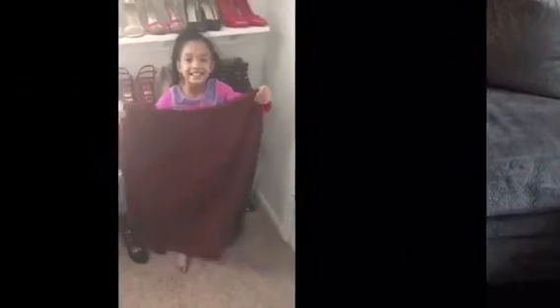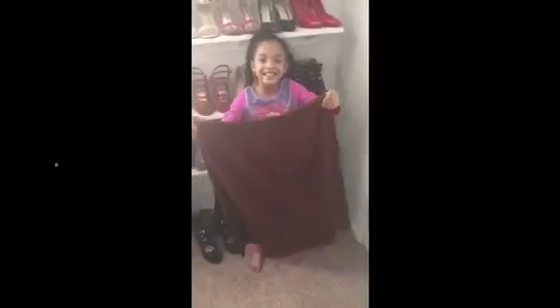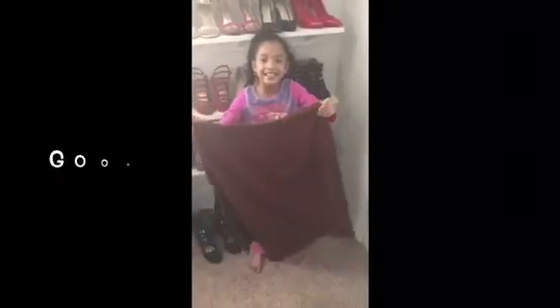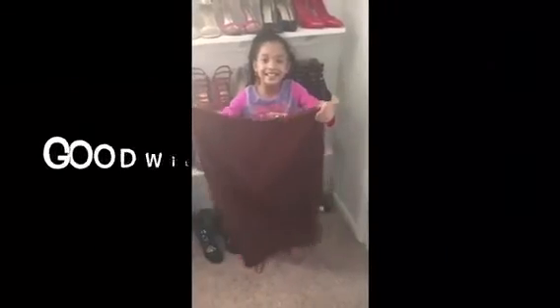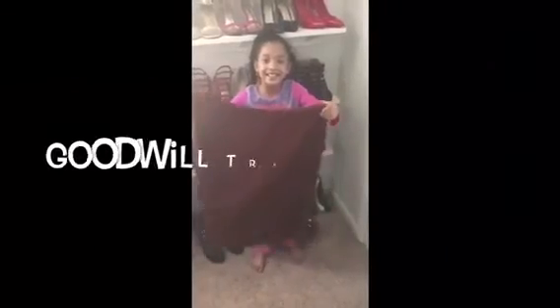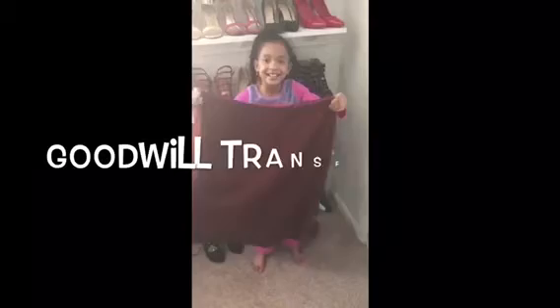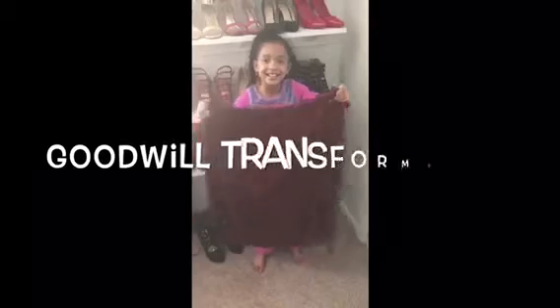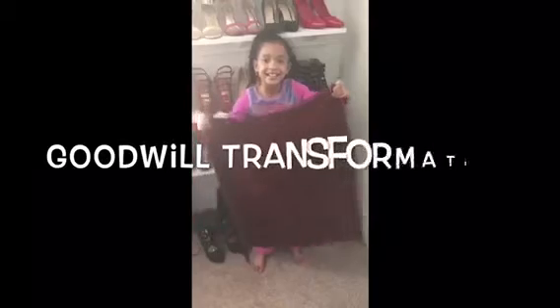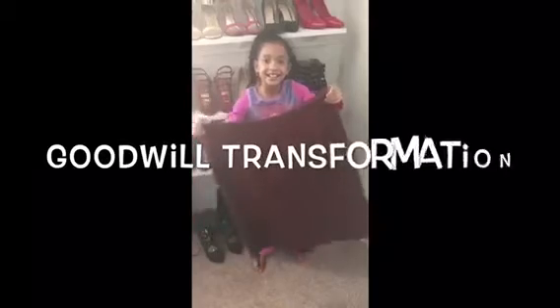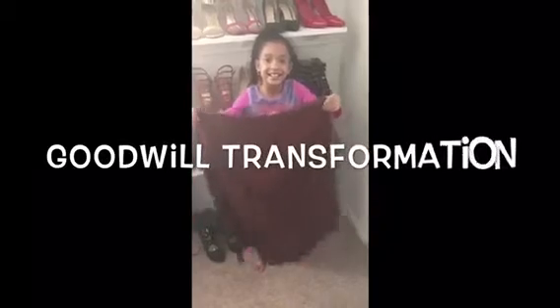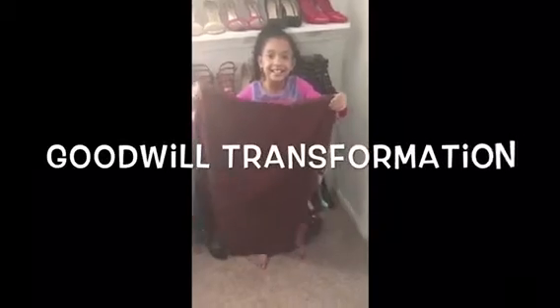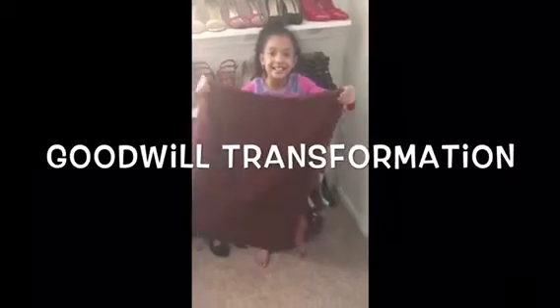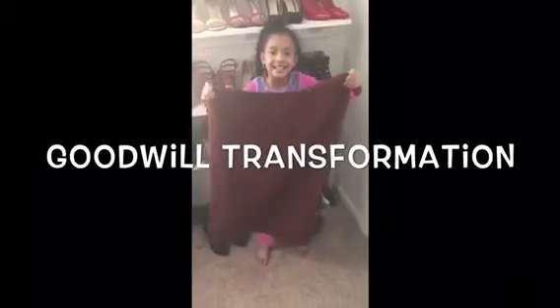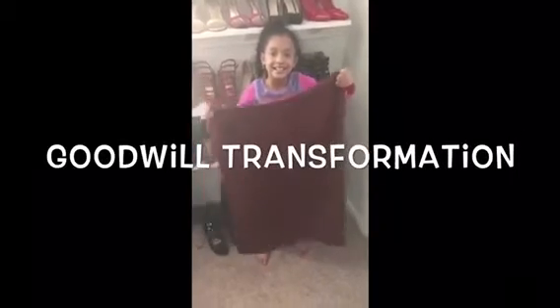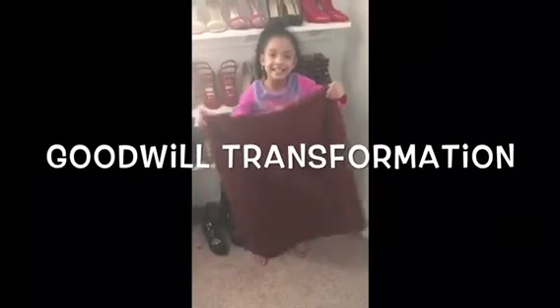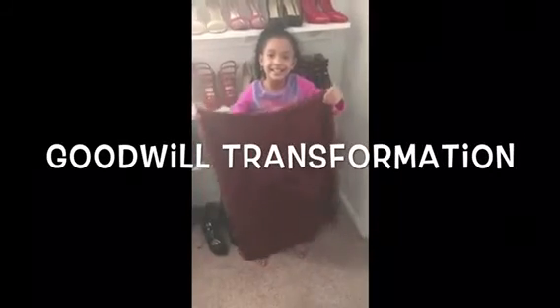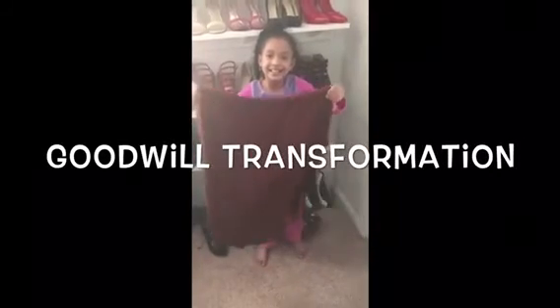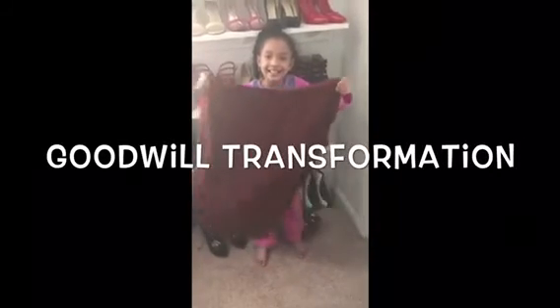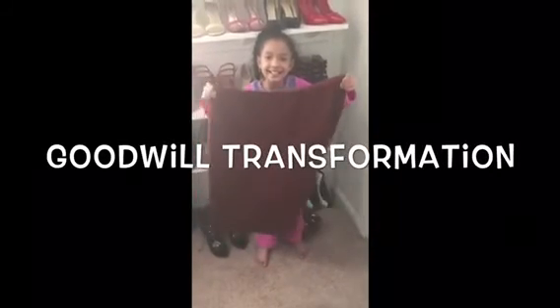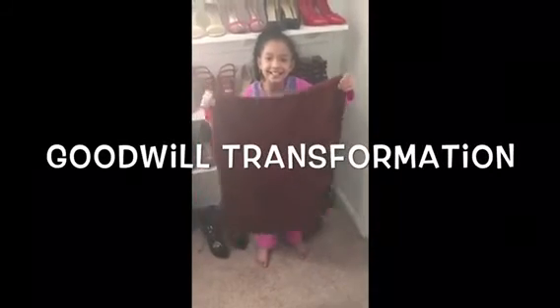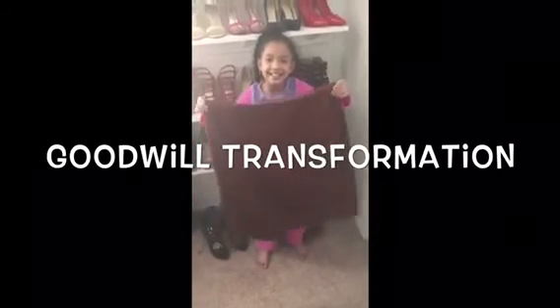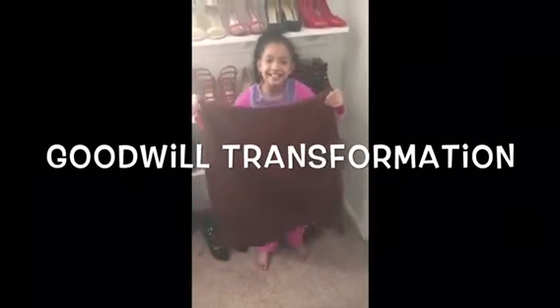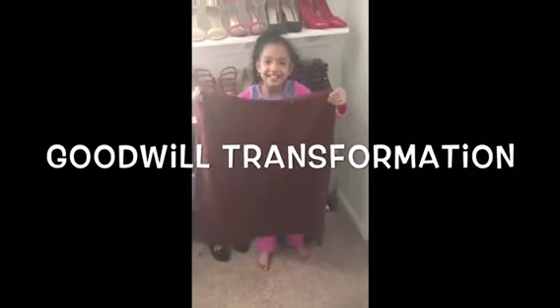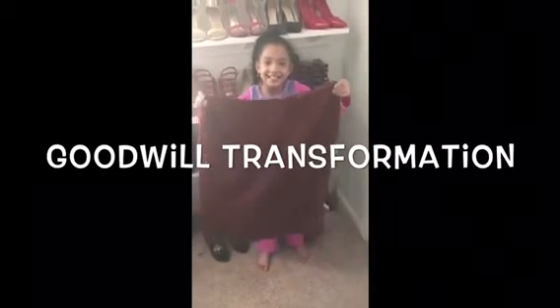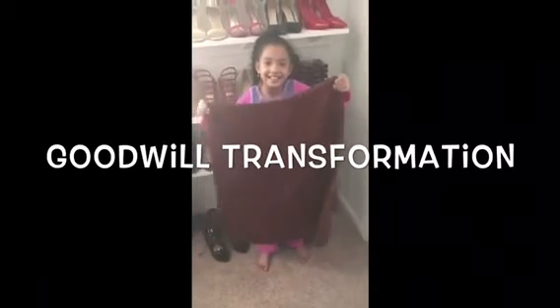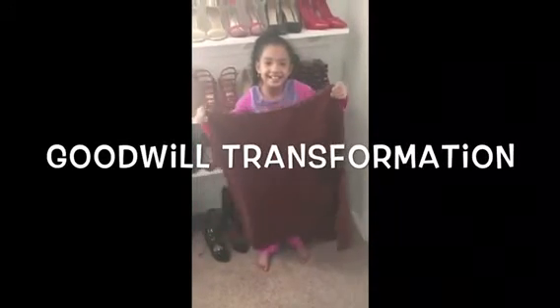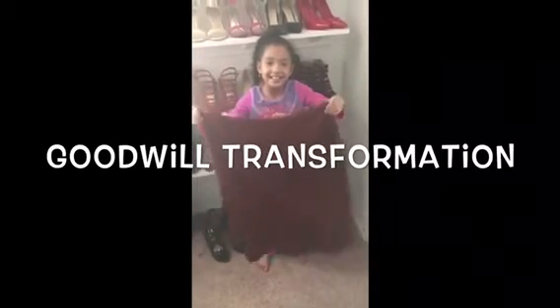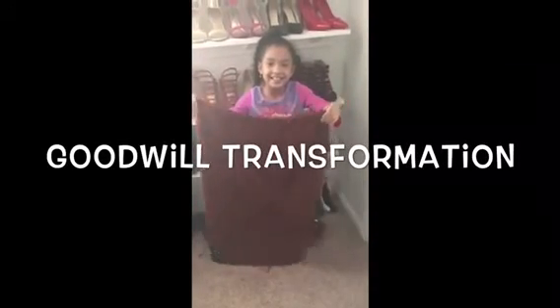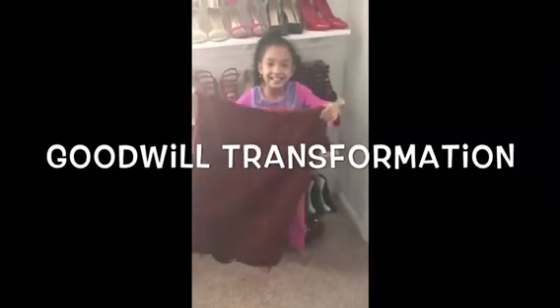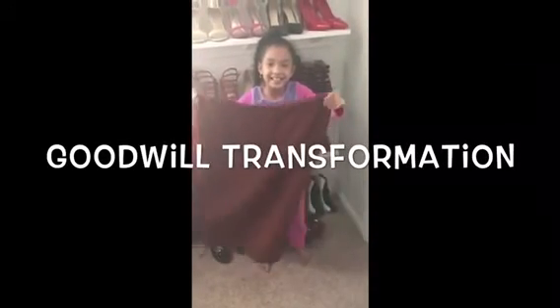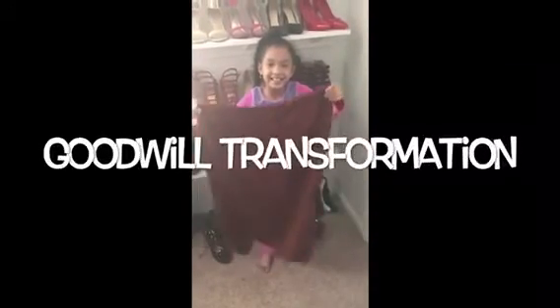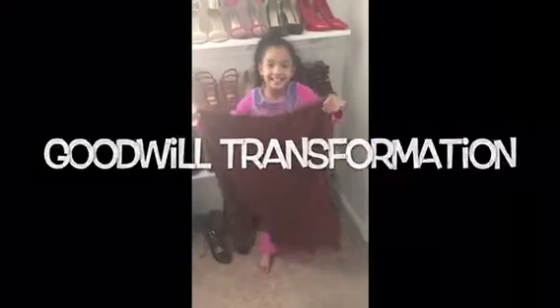Here is my niece holding this oversized skirt that I purchased for only 99 cents.